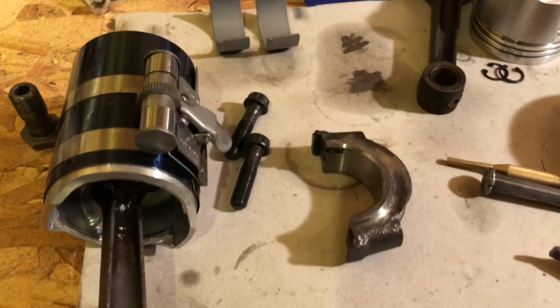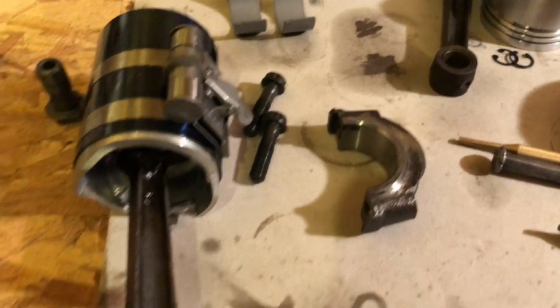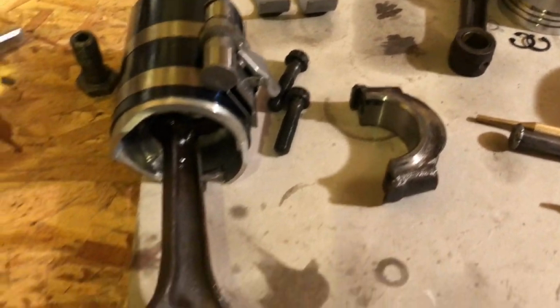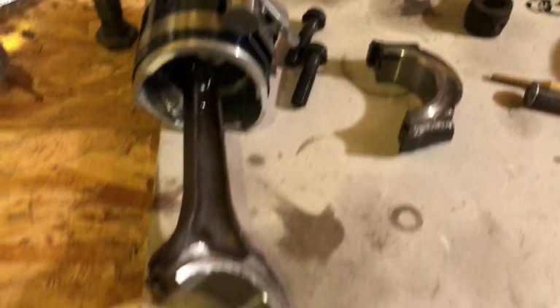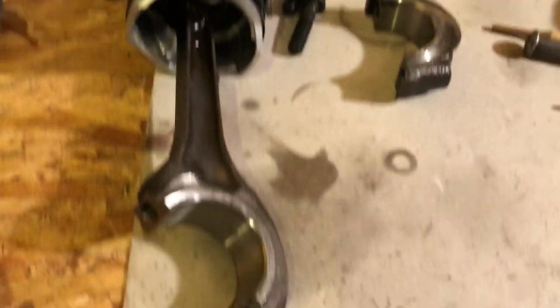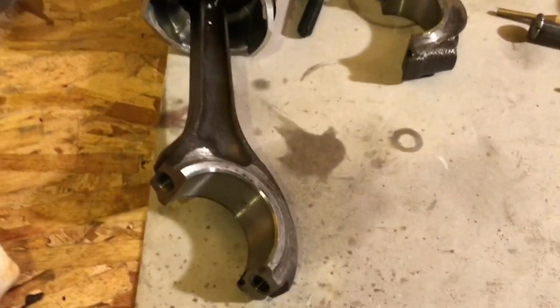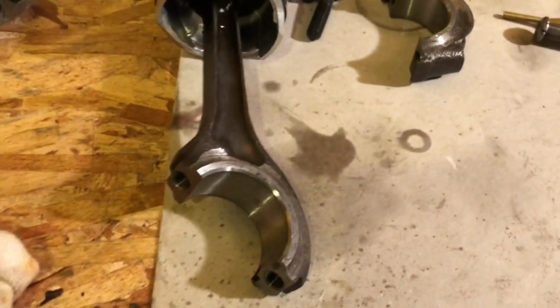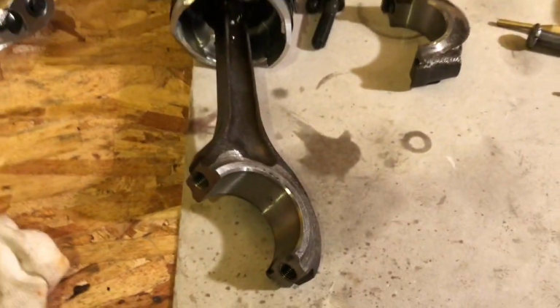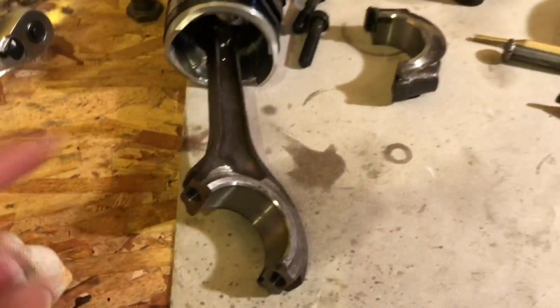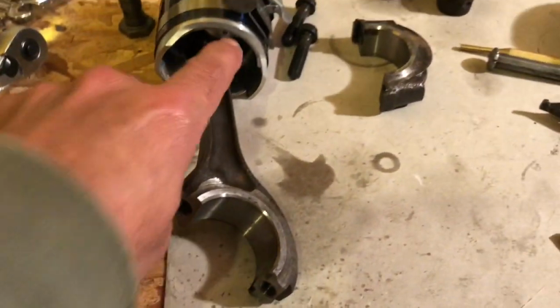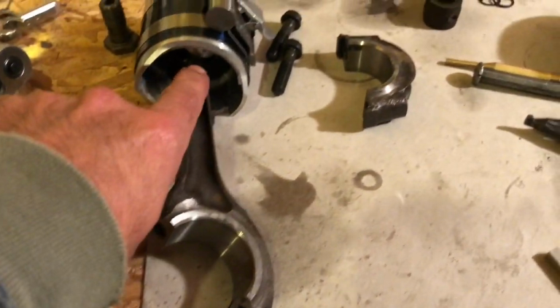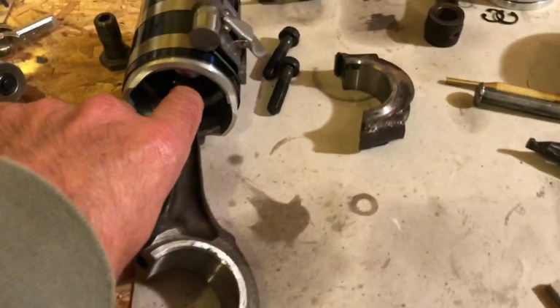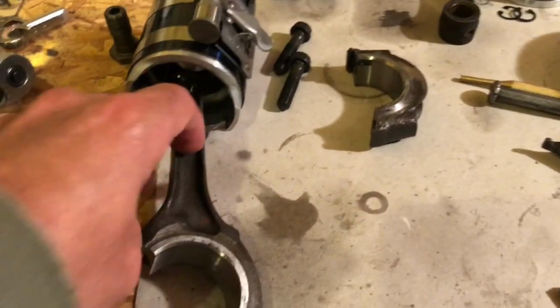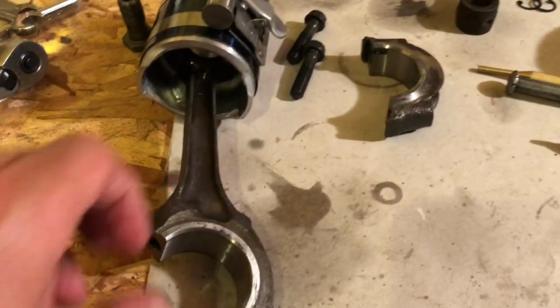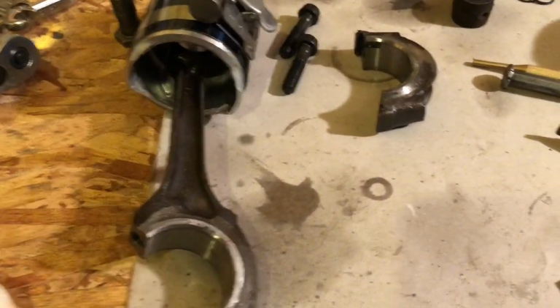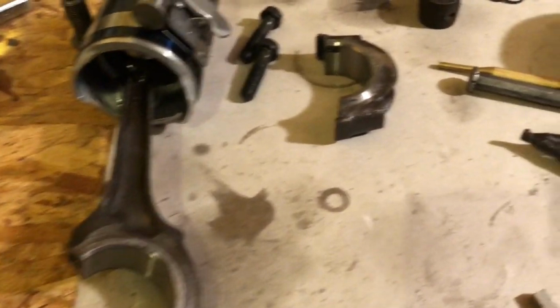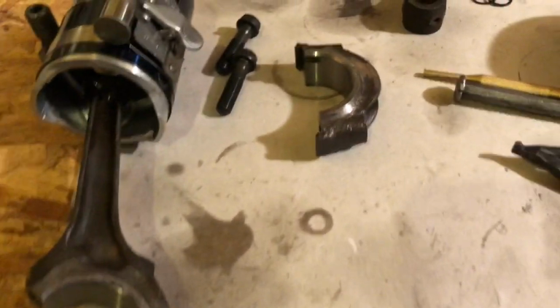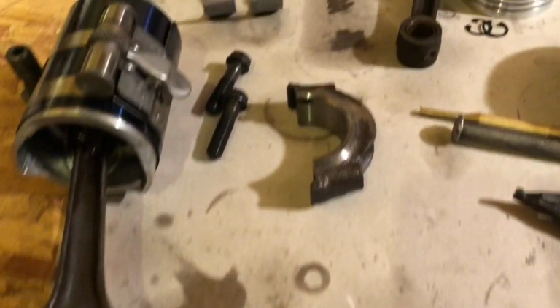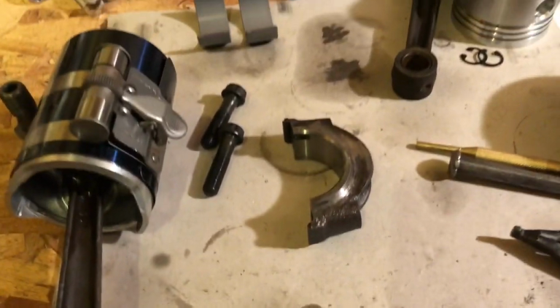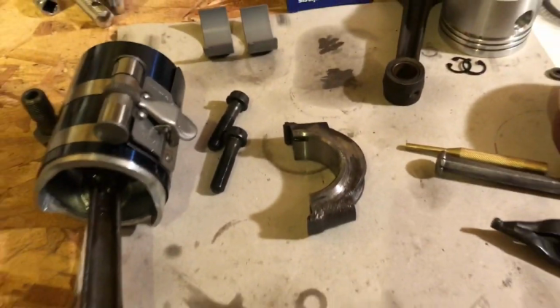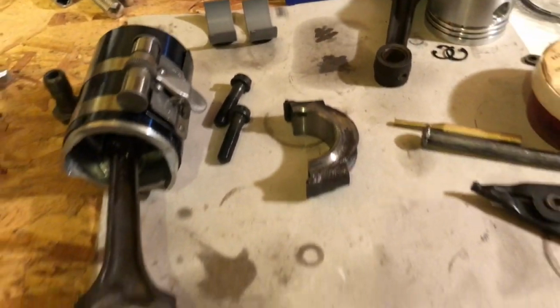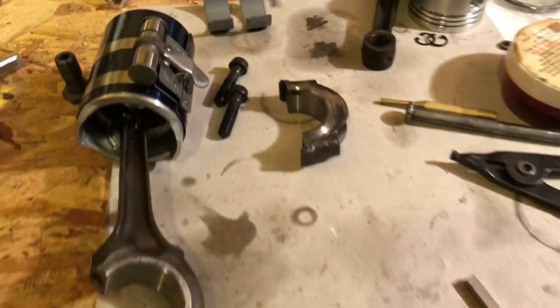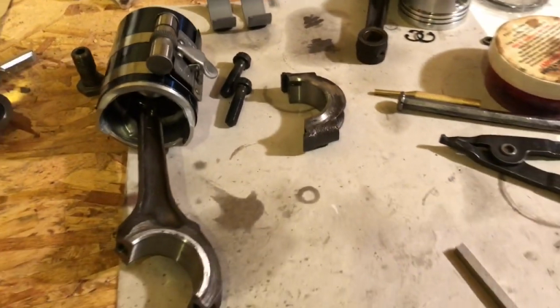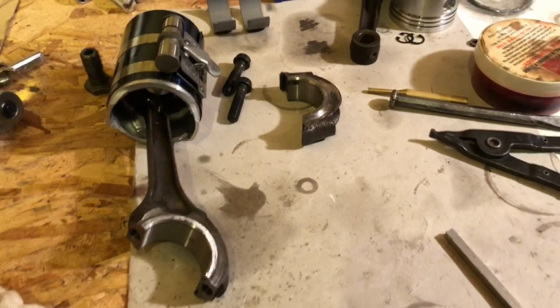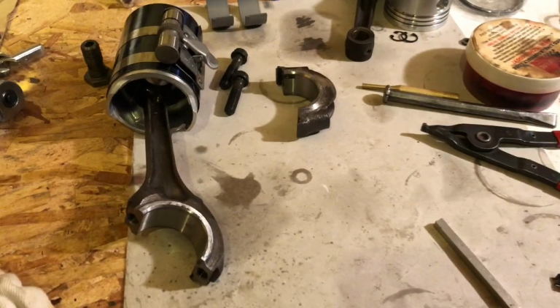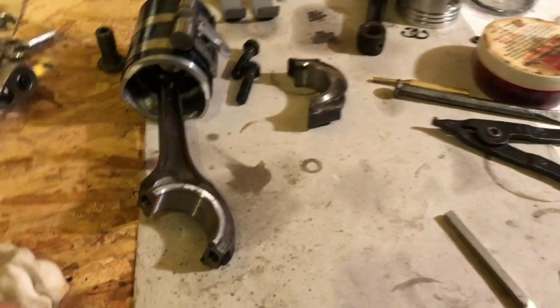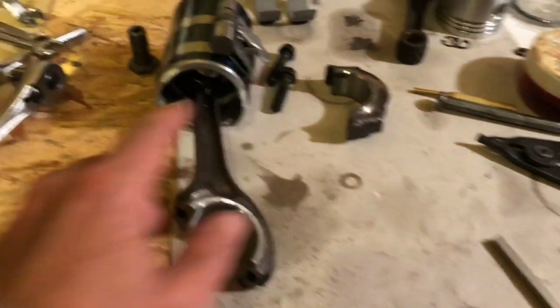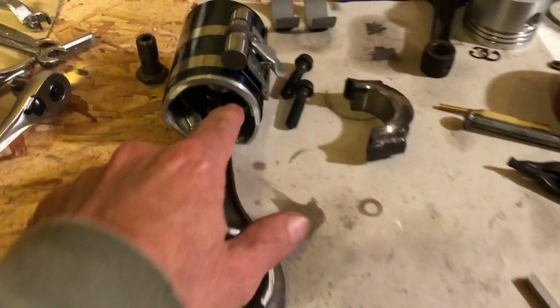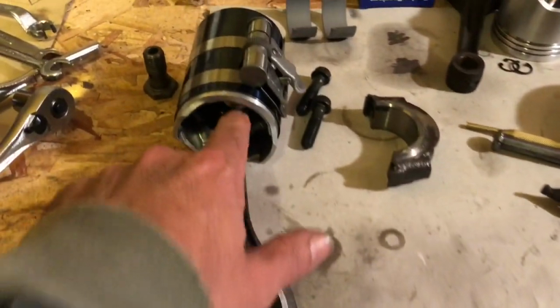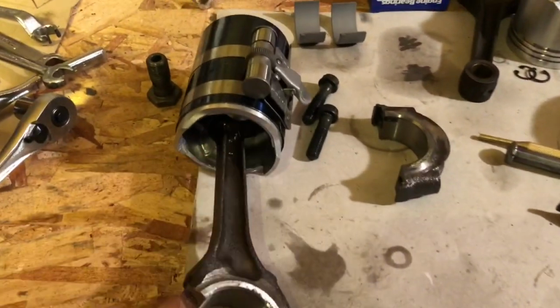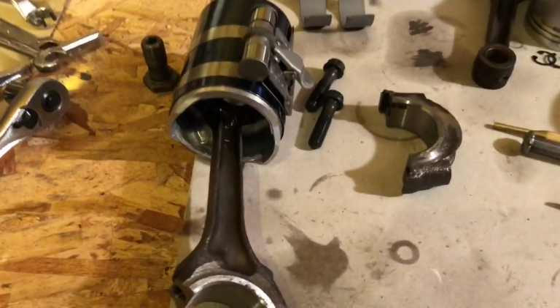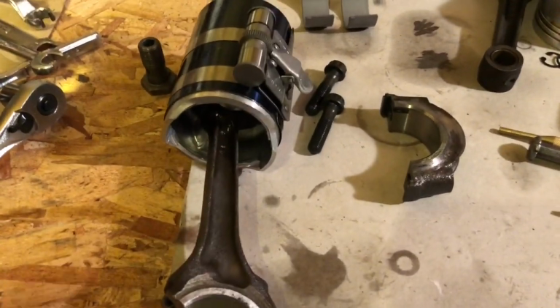Otherwise, we're trying to use mostly stock components. We've got a standard crank, the standard rods, and as I mentioned, floating.